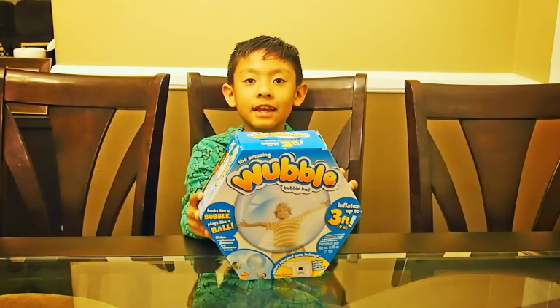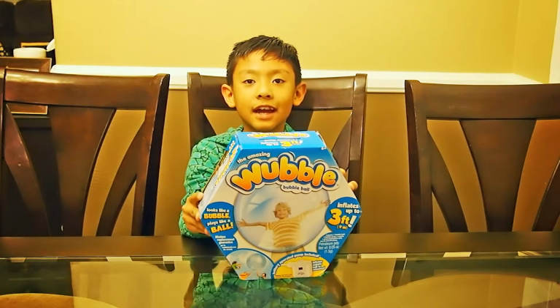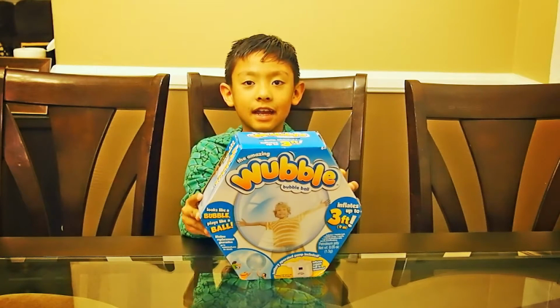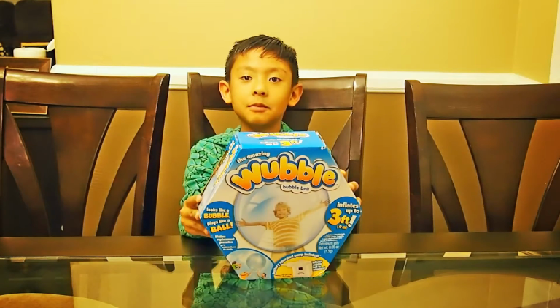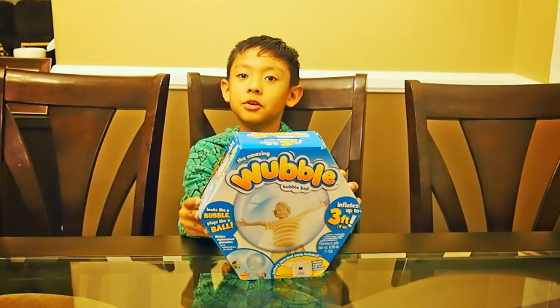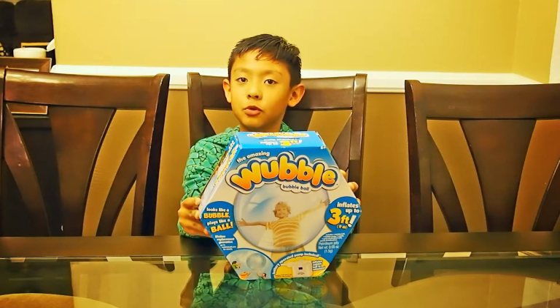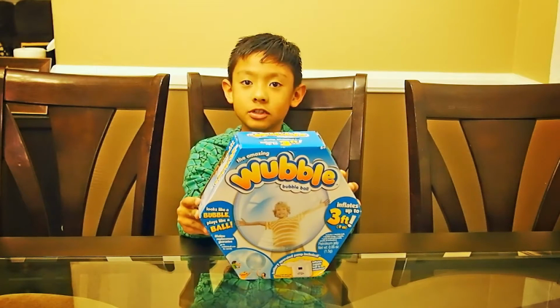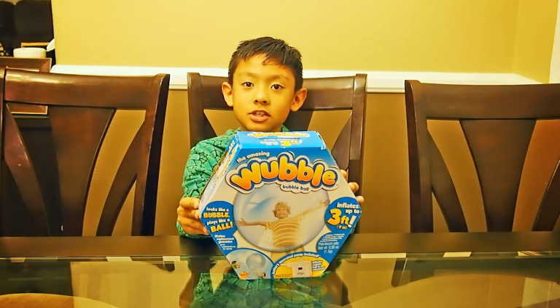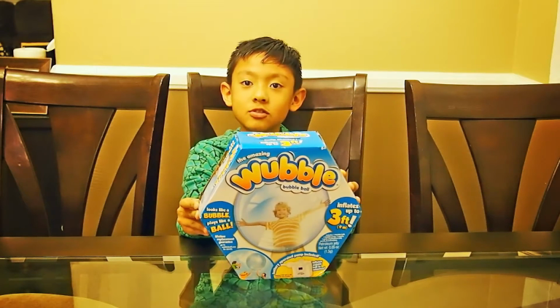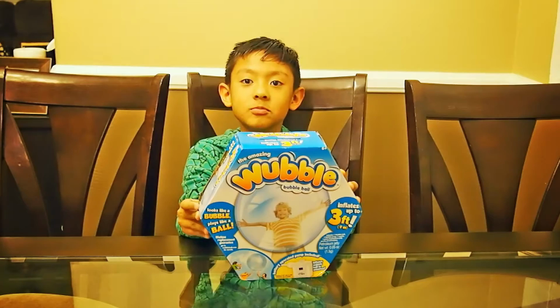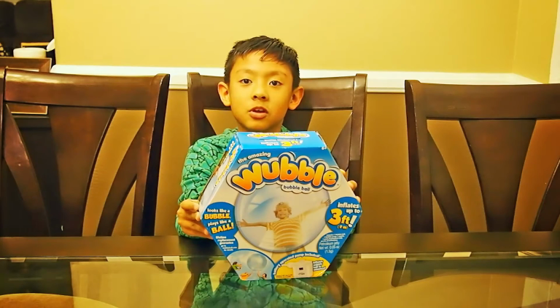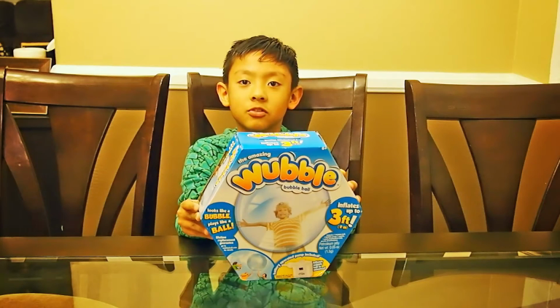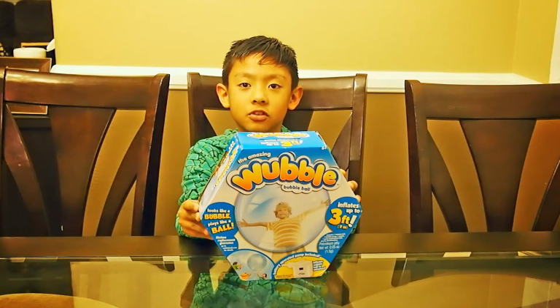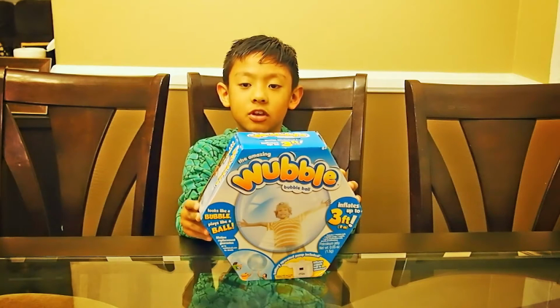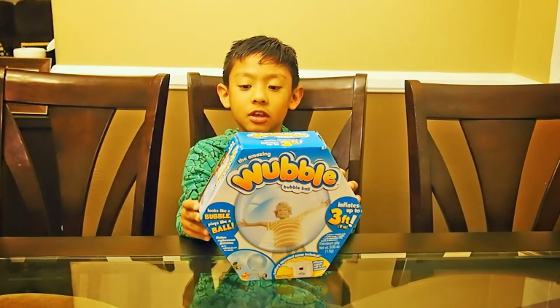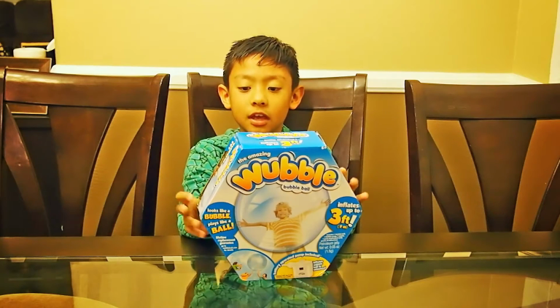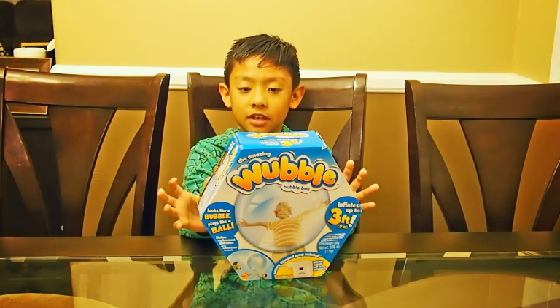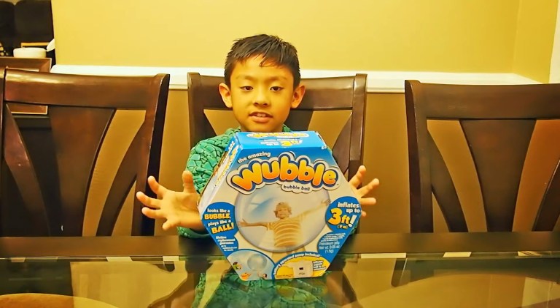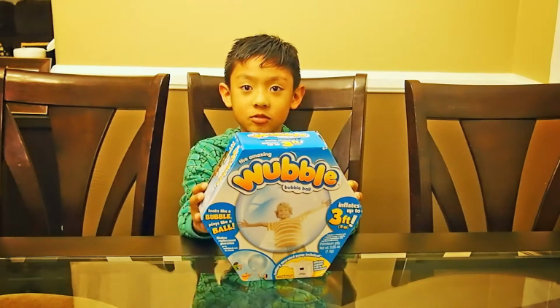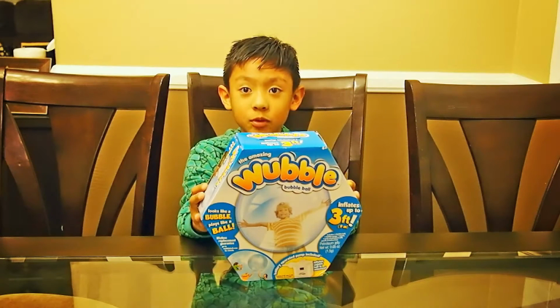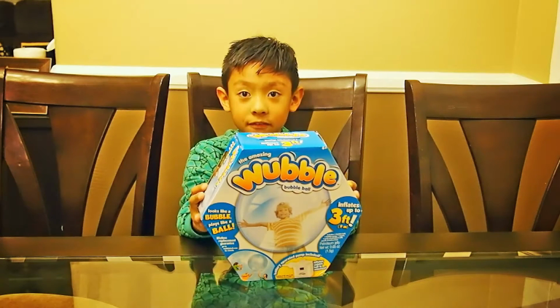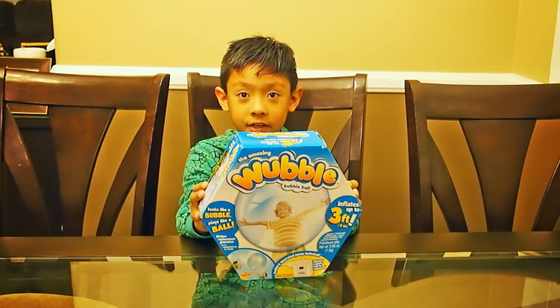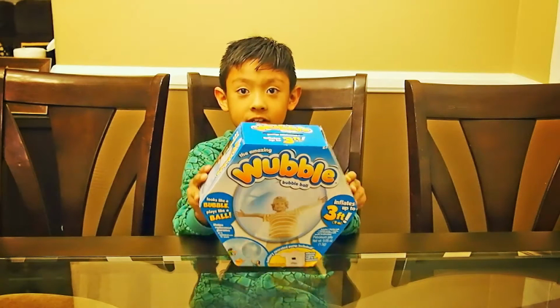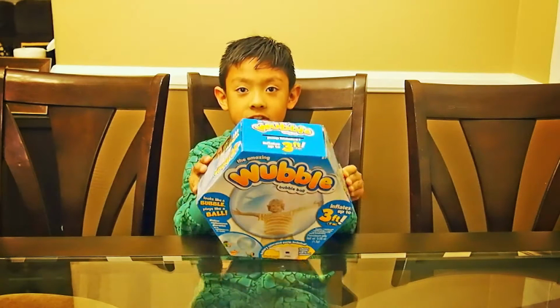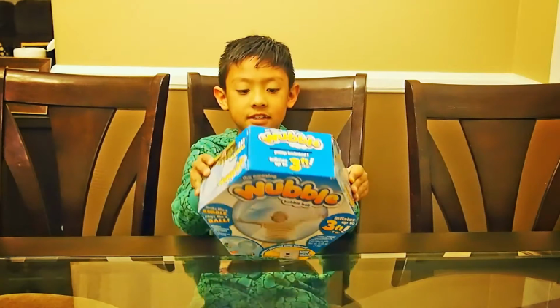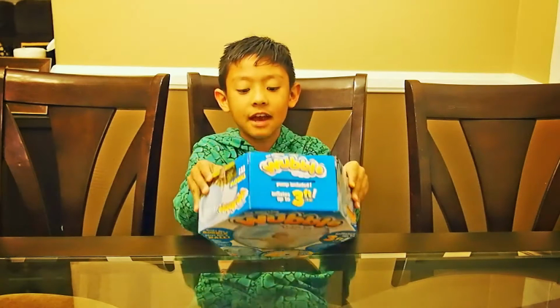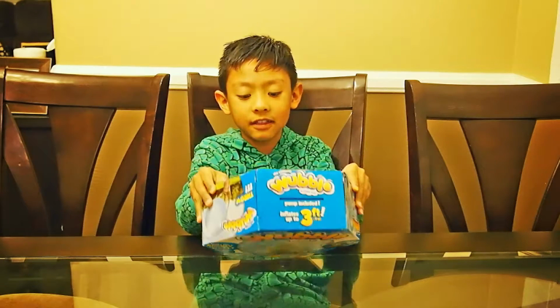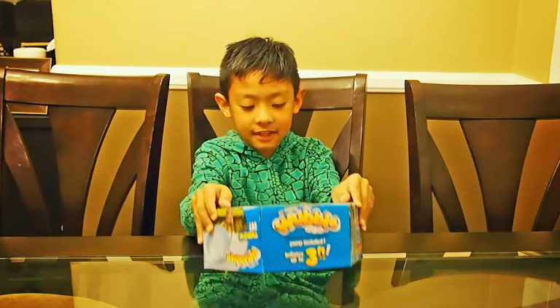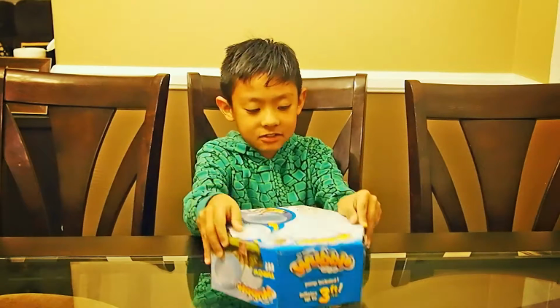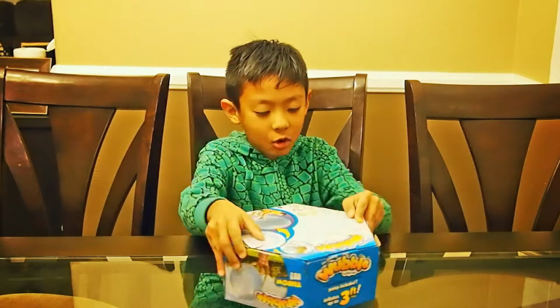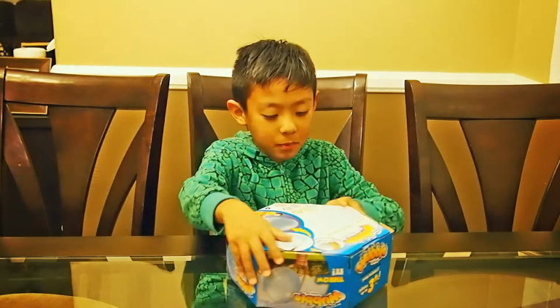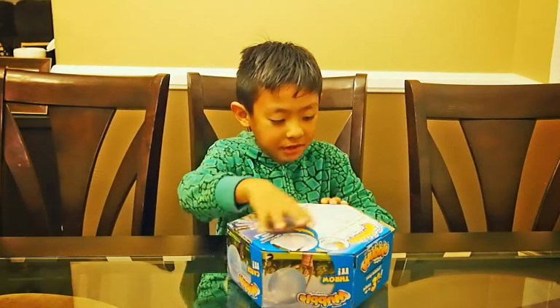I've been watching YouTube videos on it. So now let's open it!